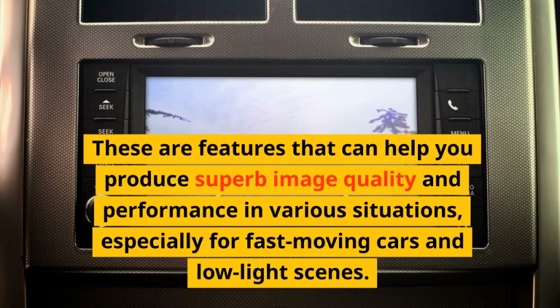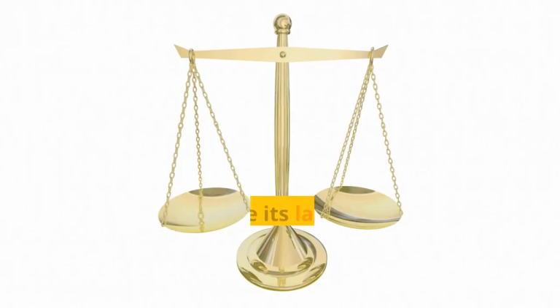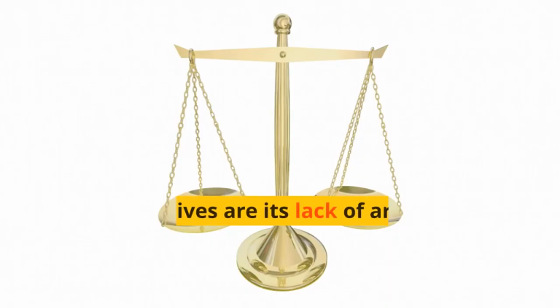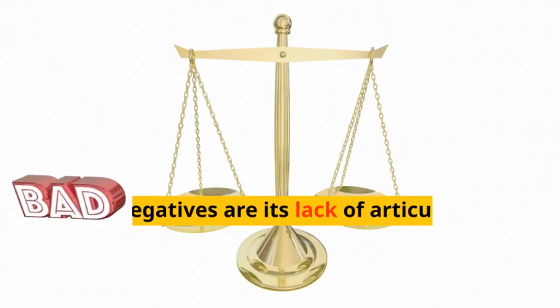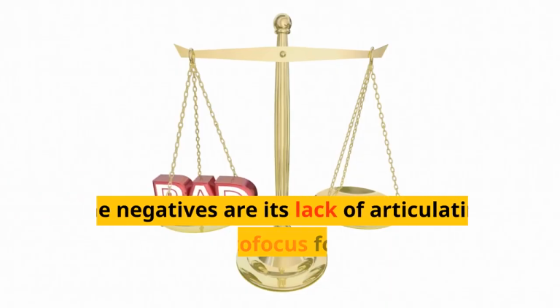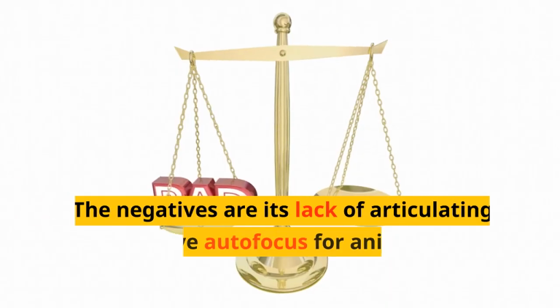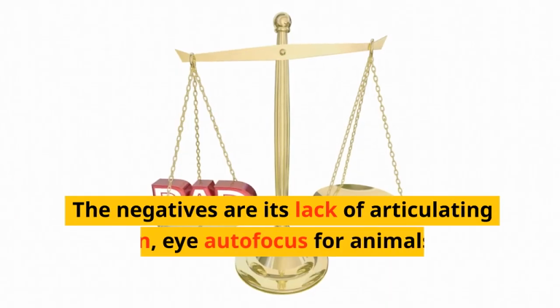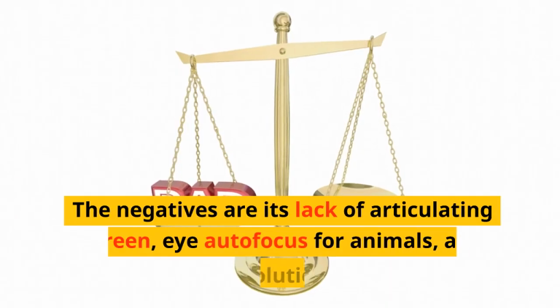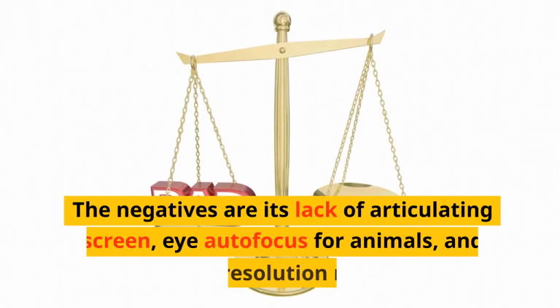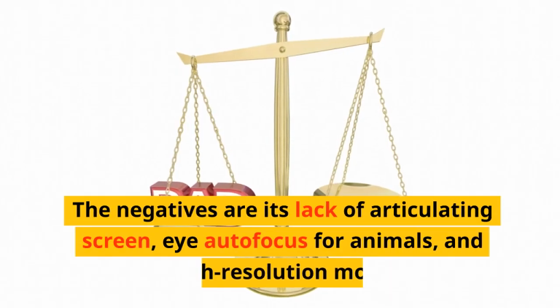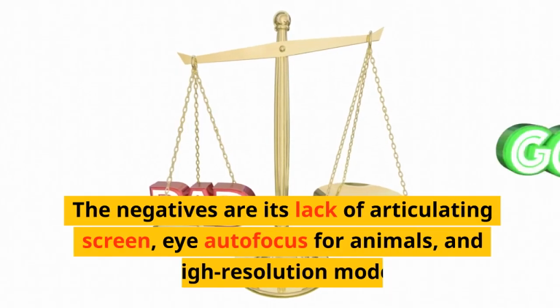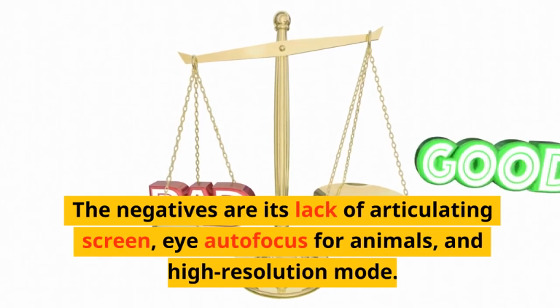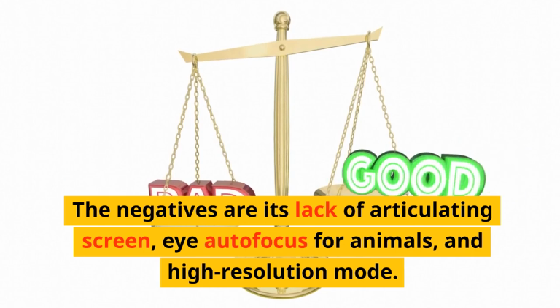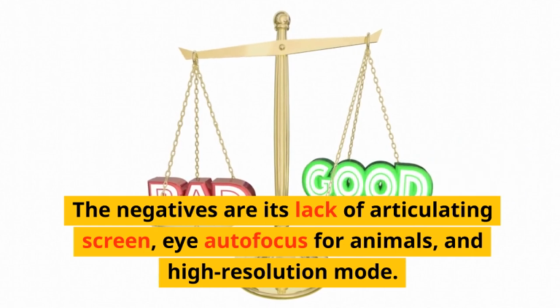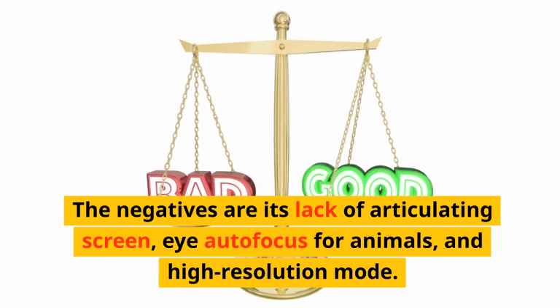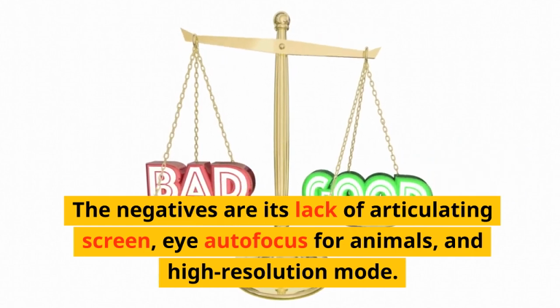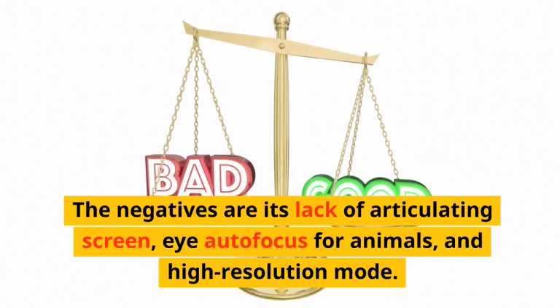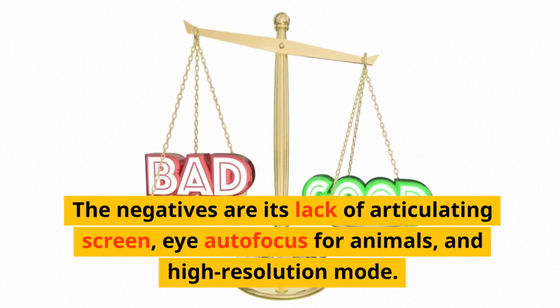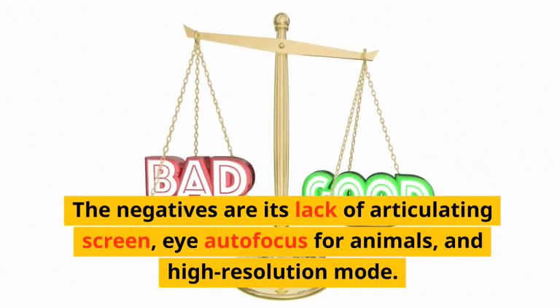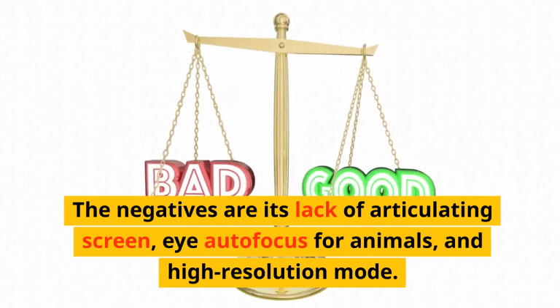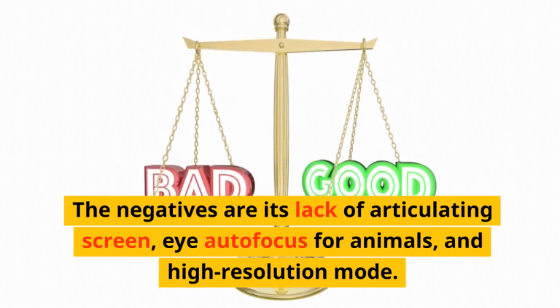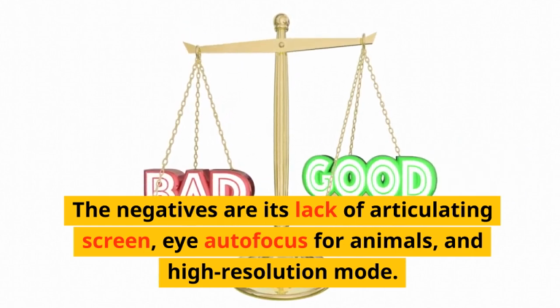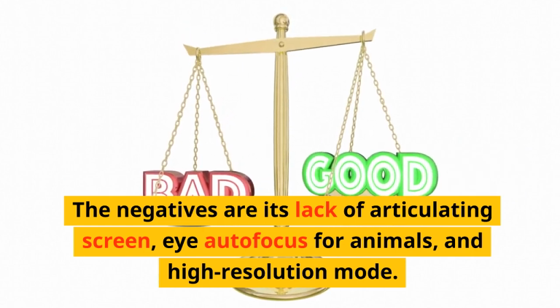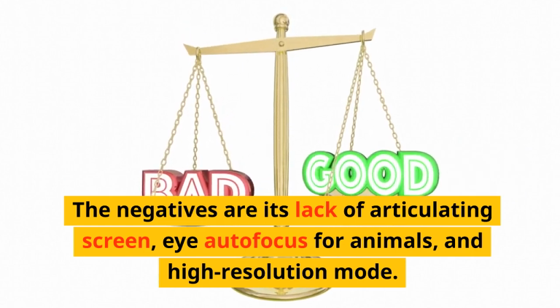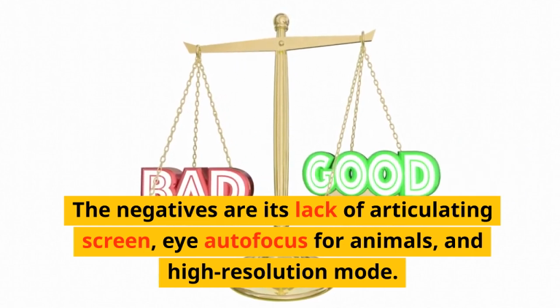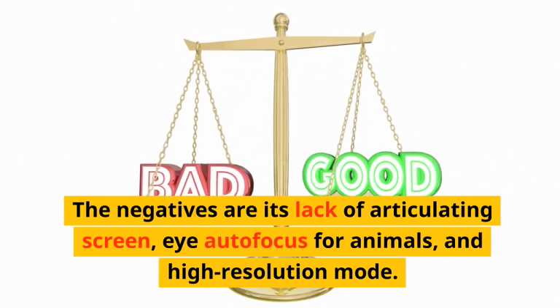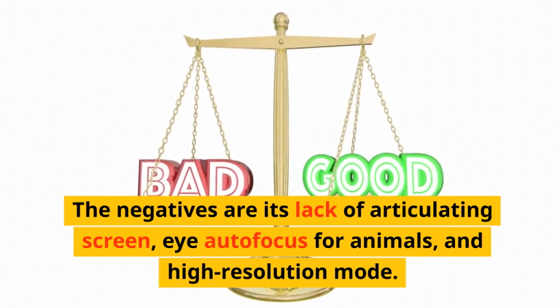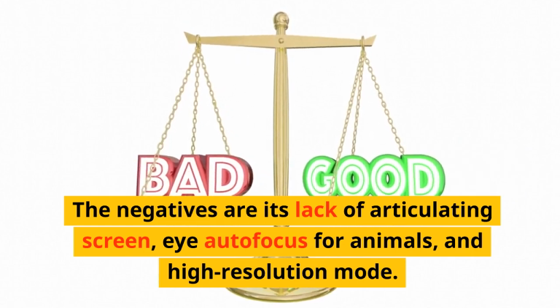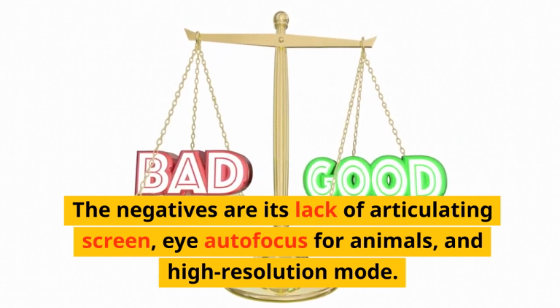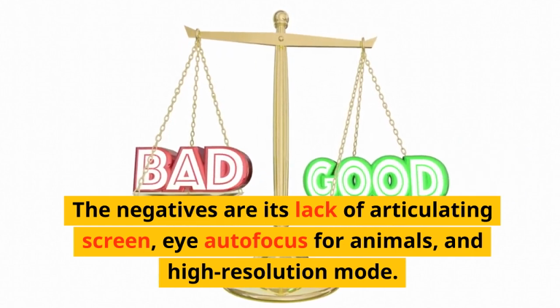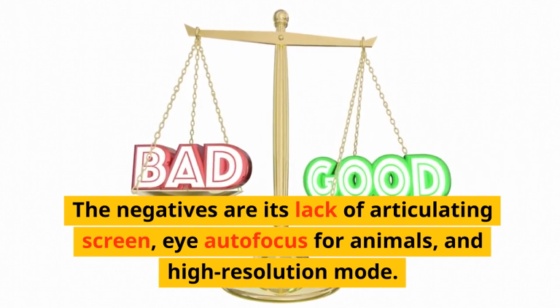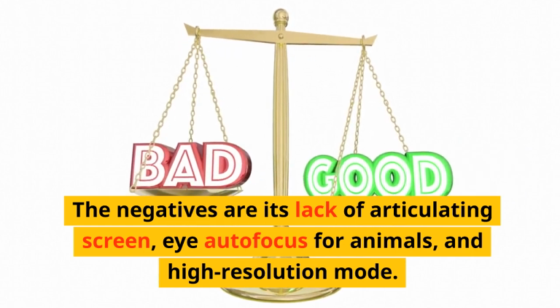The negatives are its lack of articulating screen, eye autofocus for animals, and high-resolution mode.